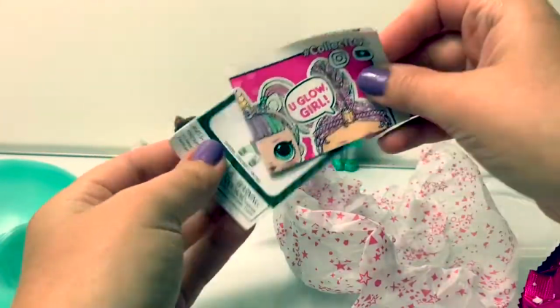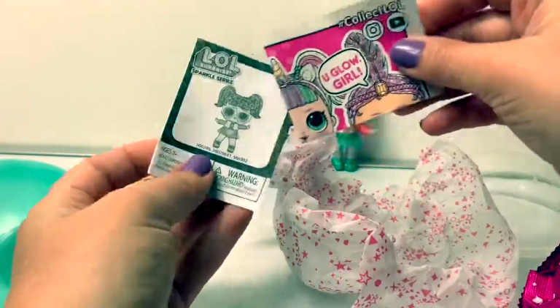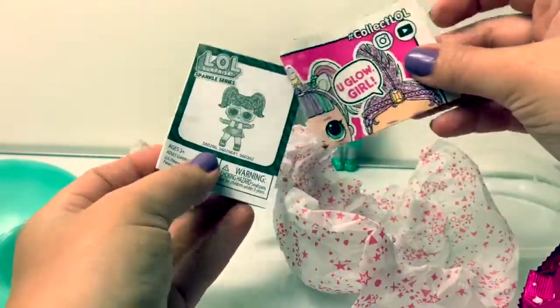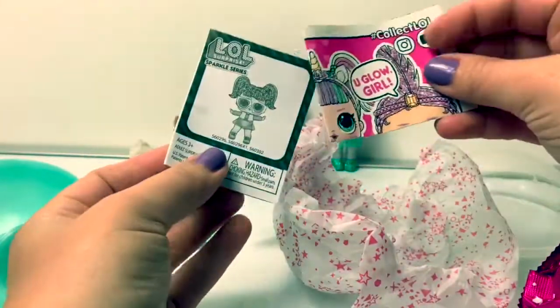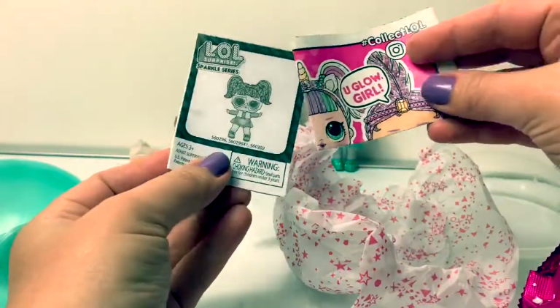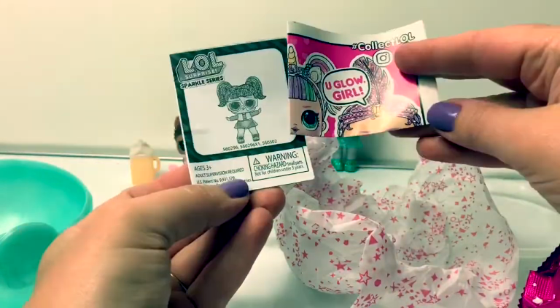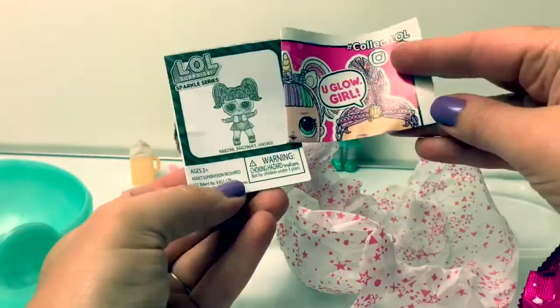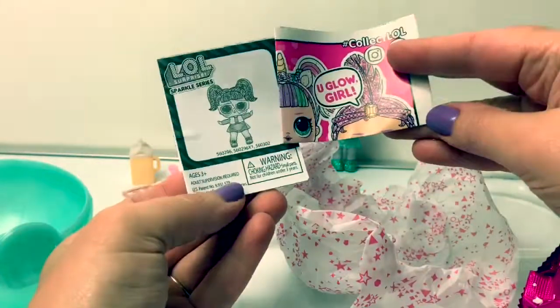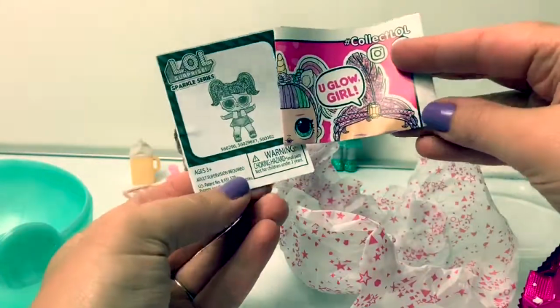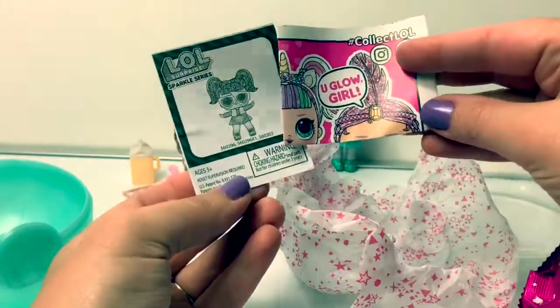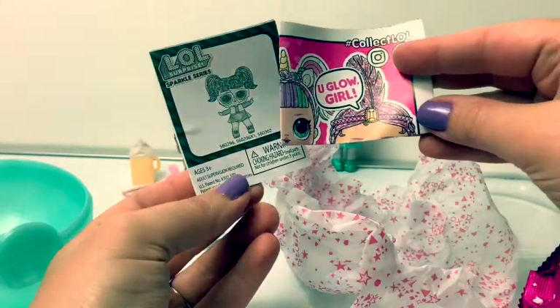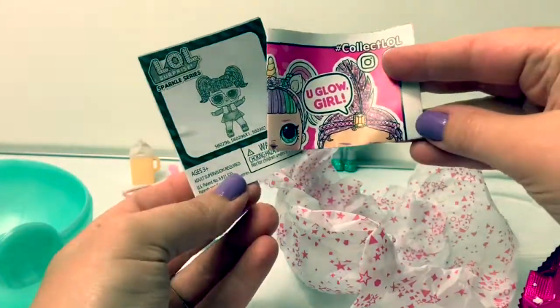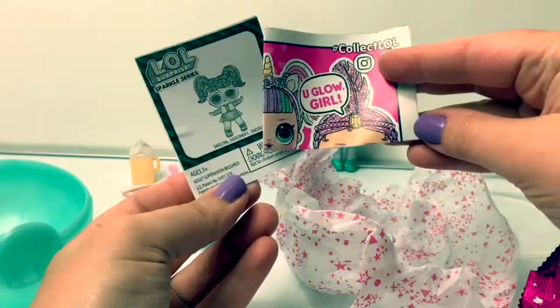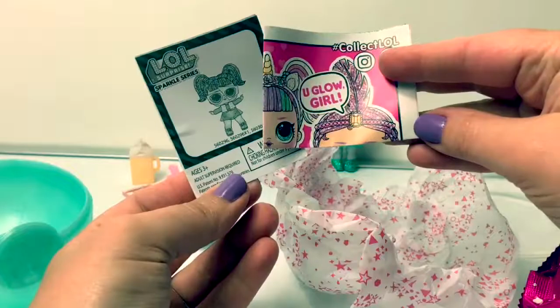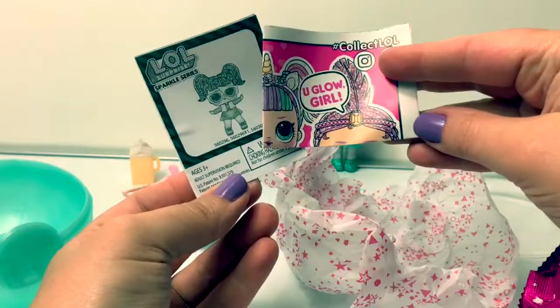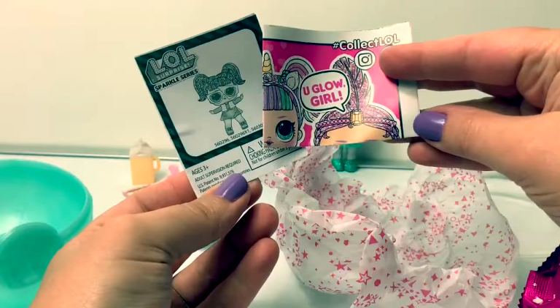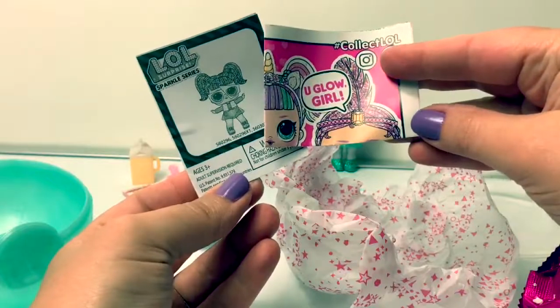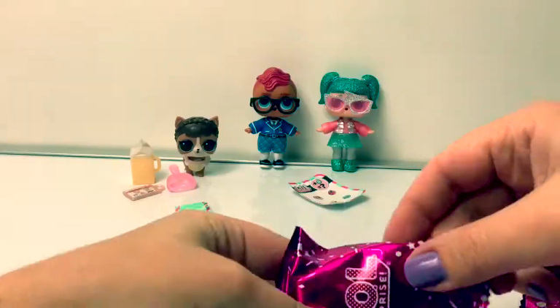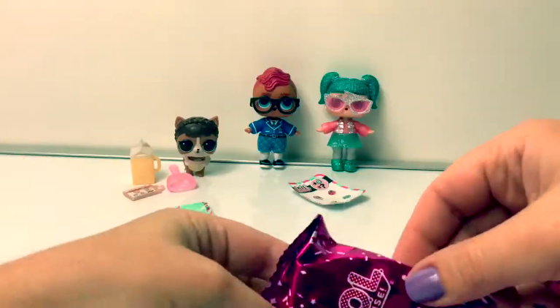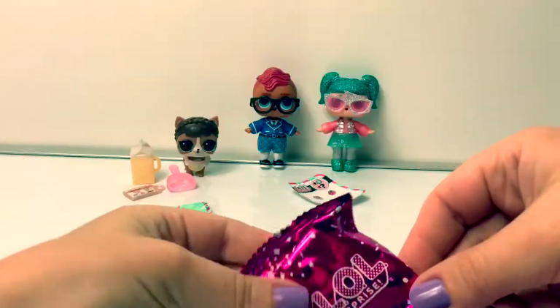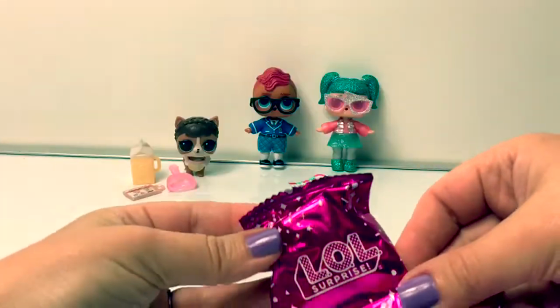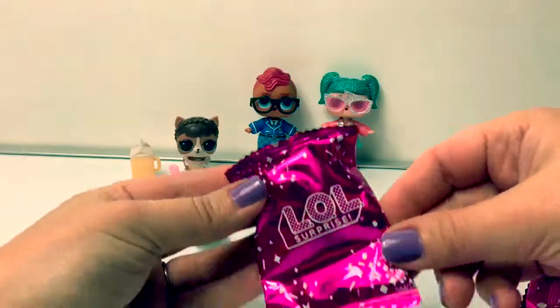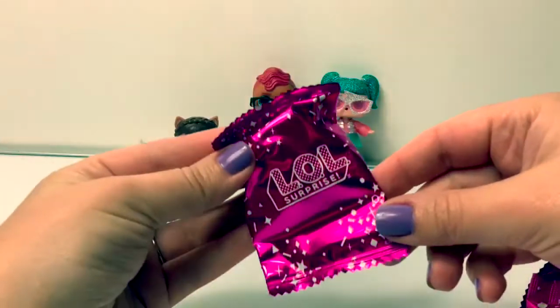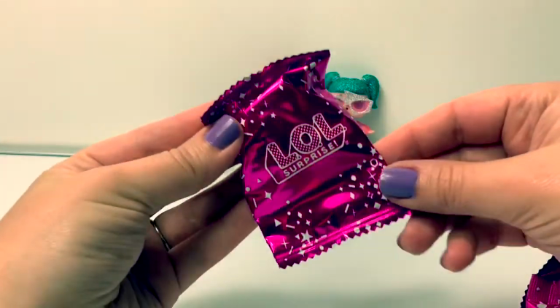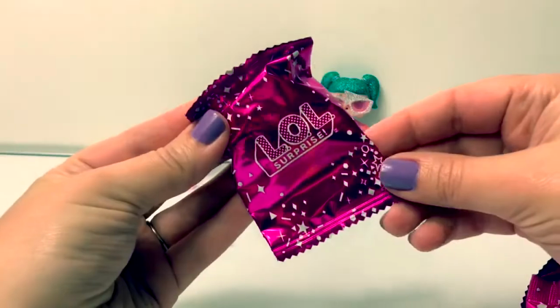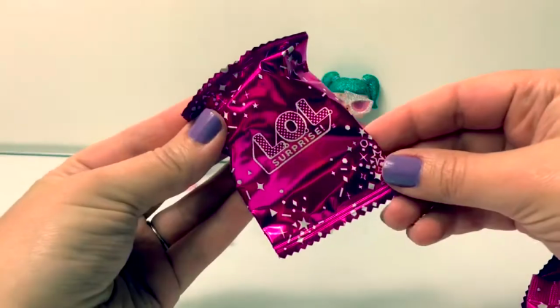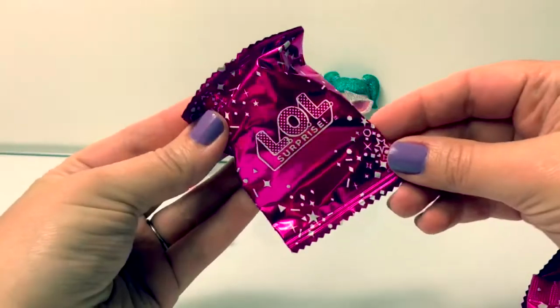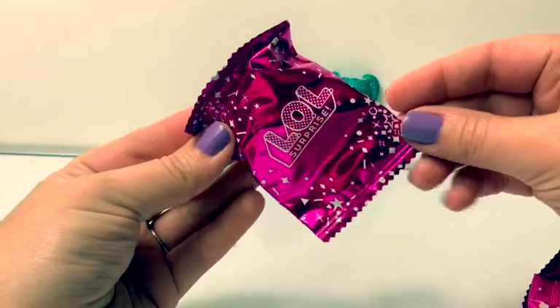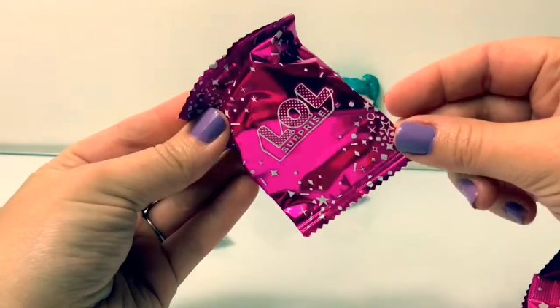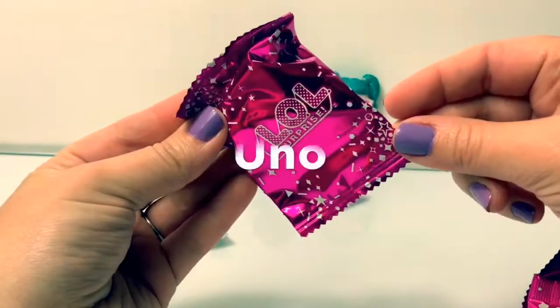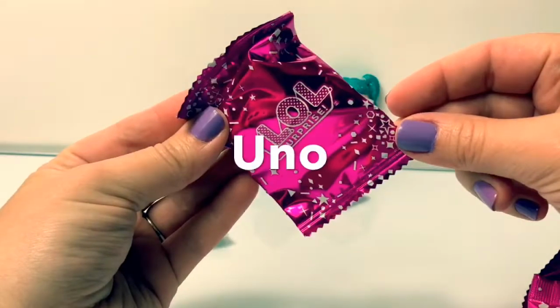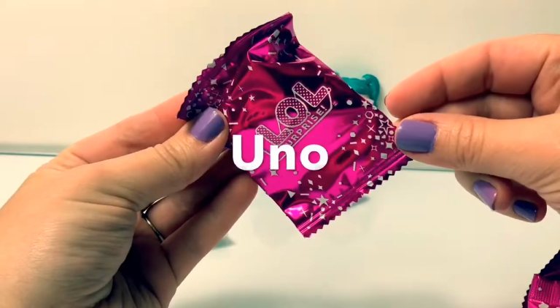Here is our collector's guide and our instructions. Let's count in Spanish.